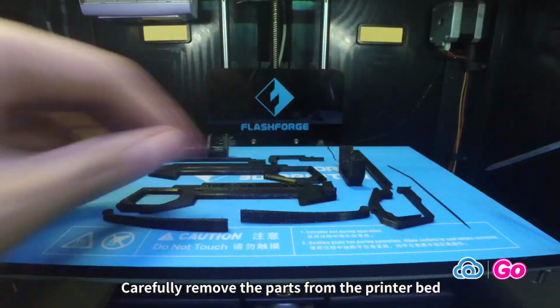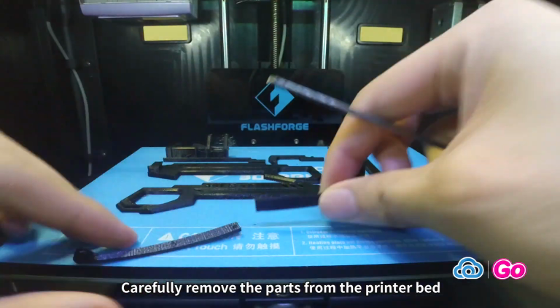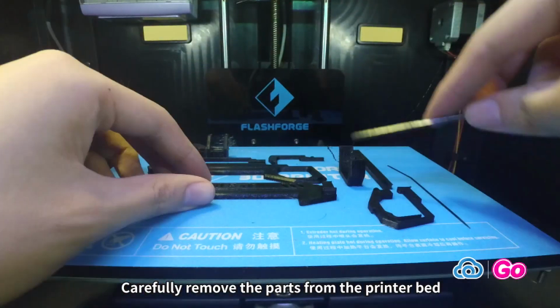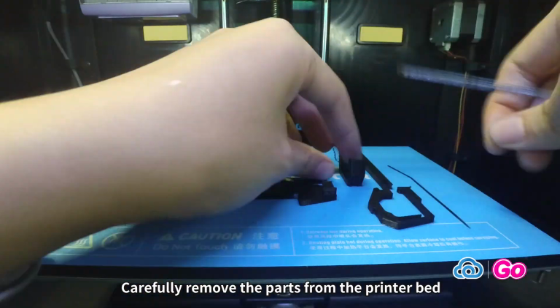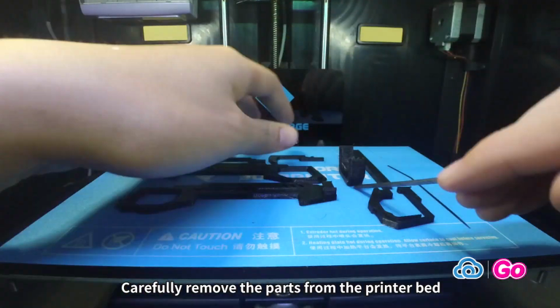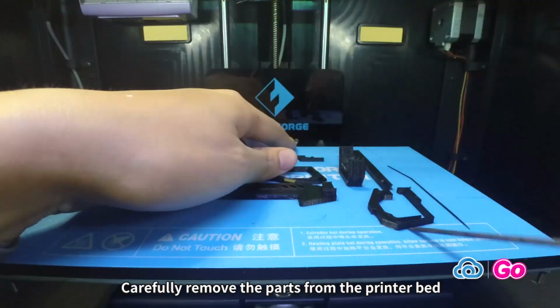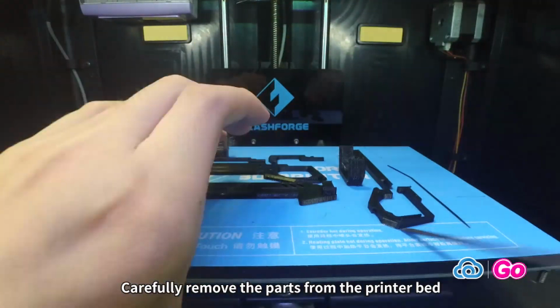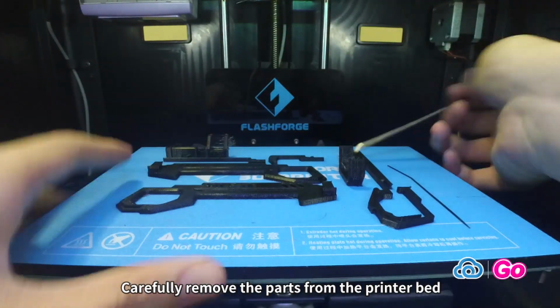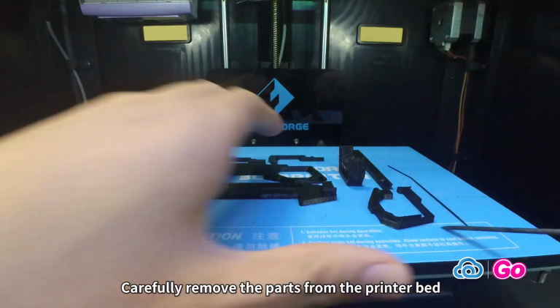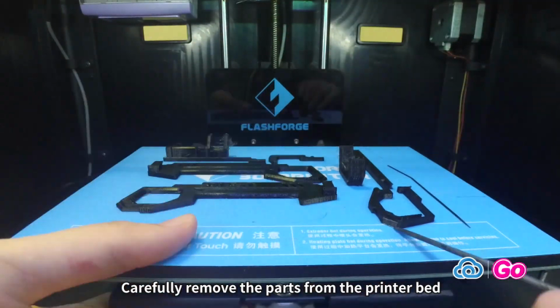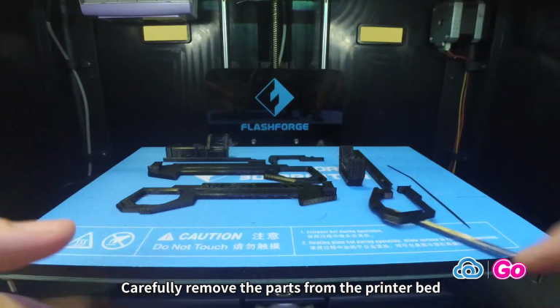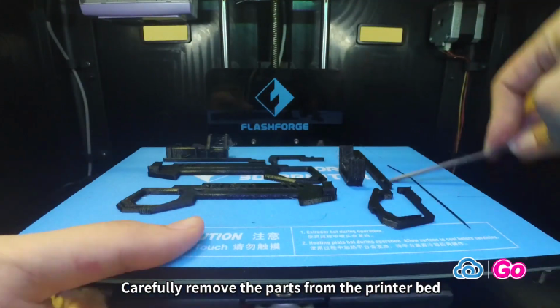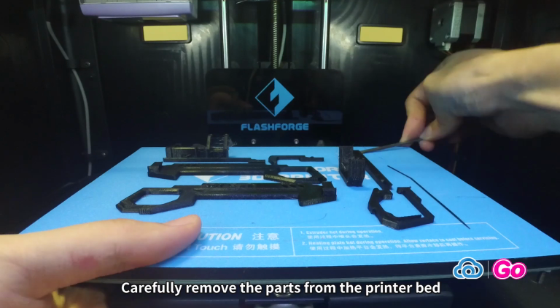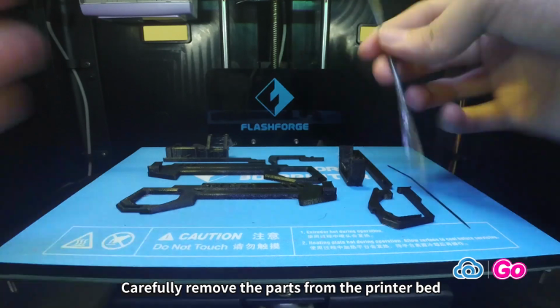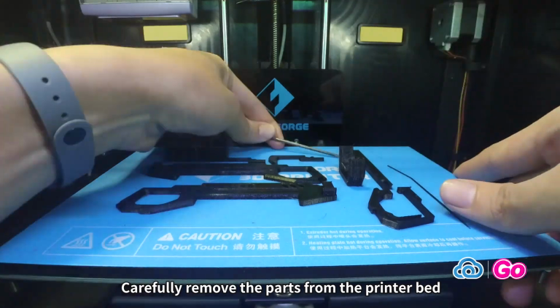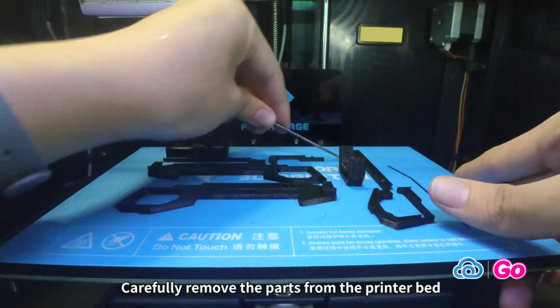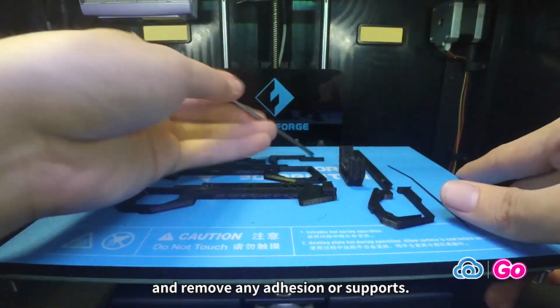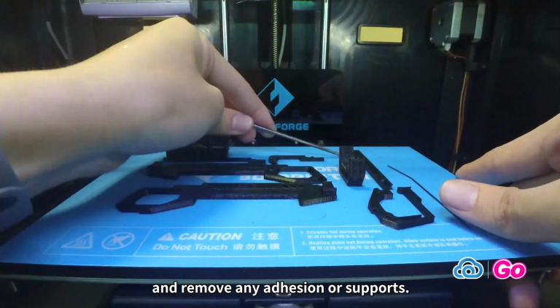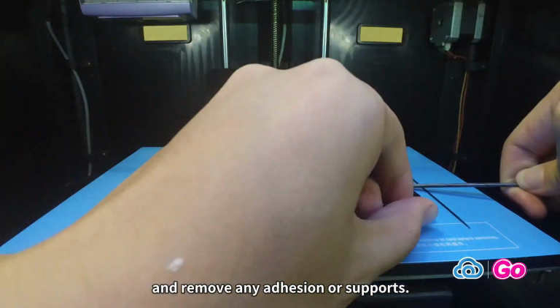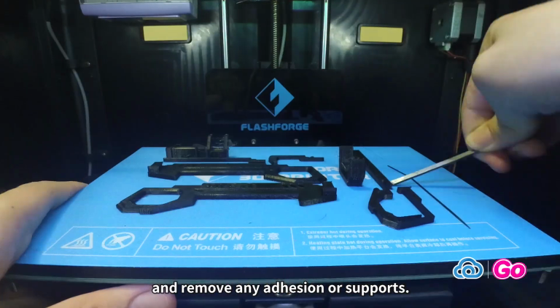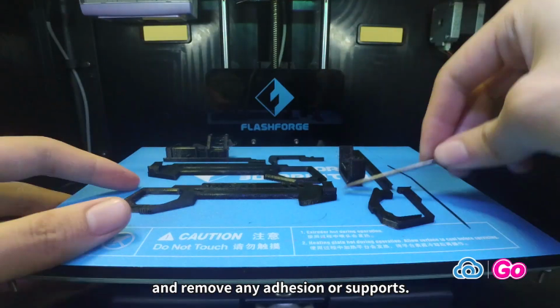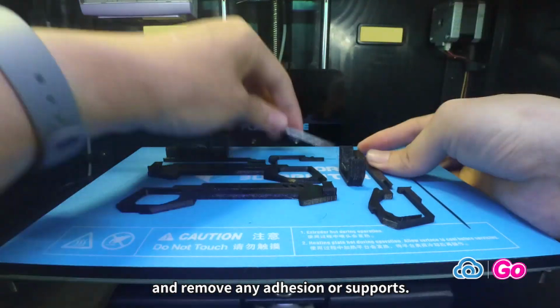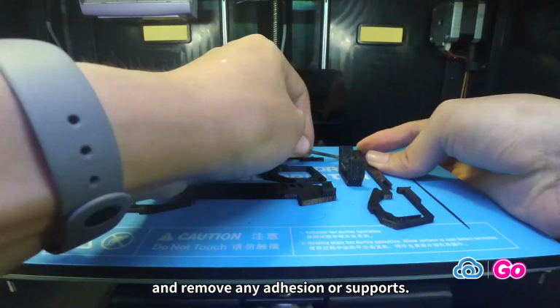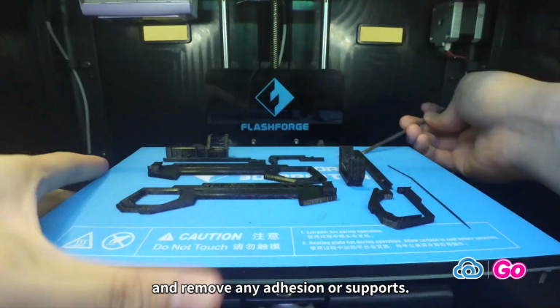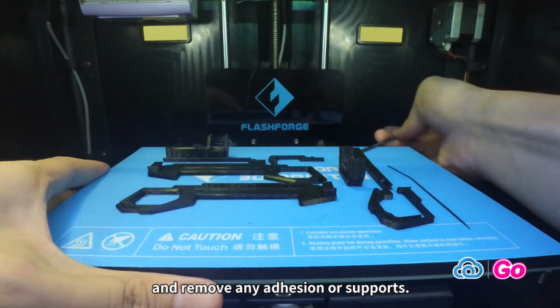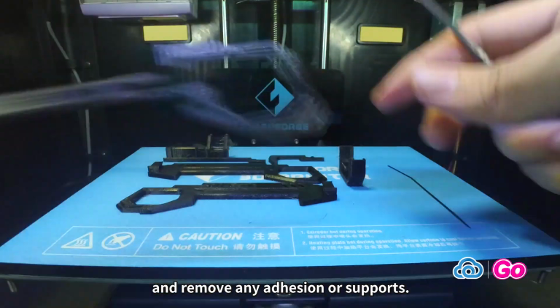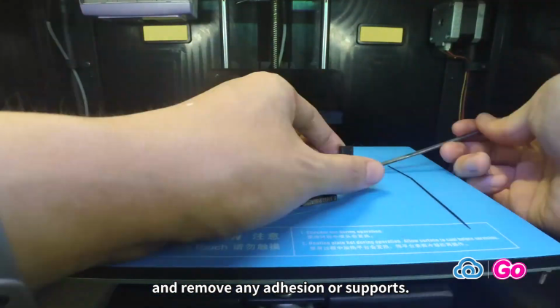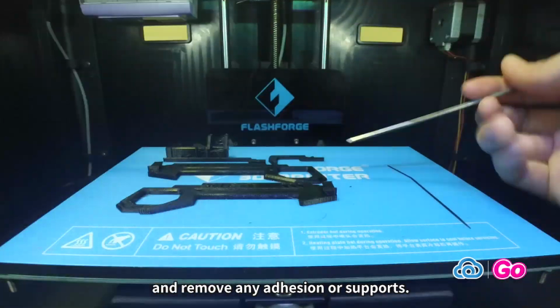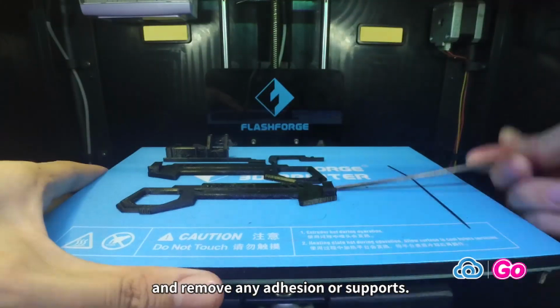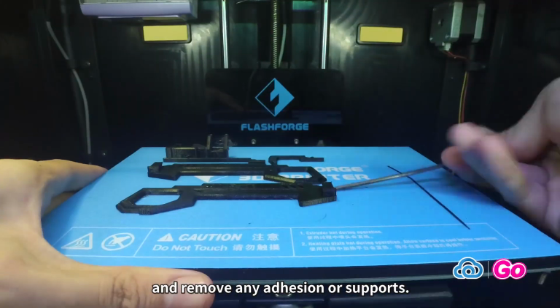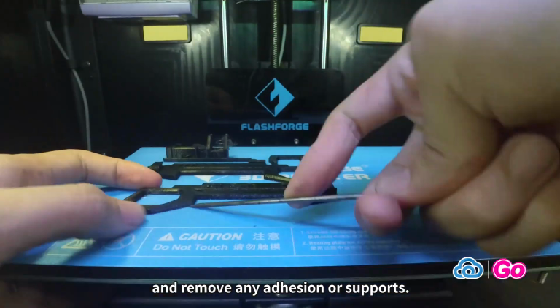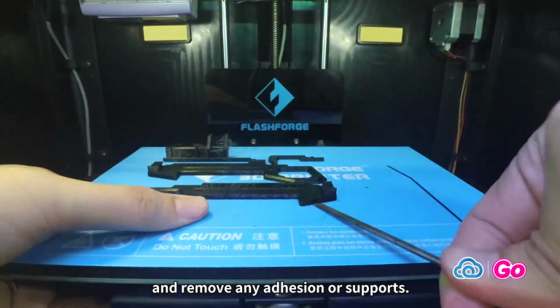Carefully remove the parts from the printer bed and remove any adhesion or supports. So let's get started.